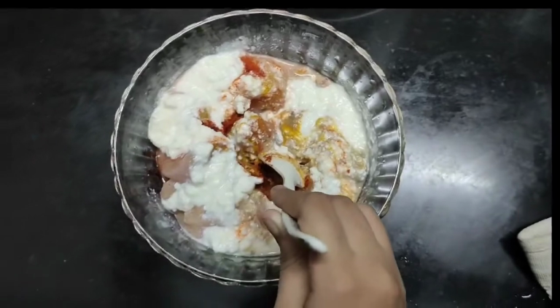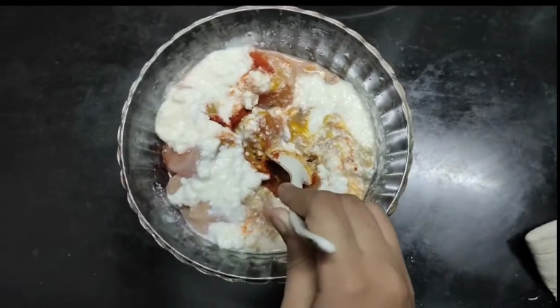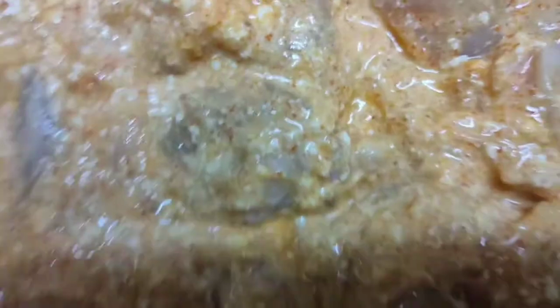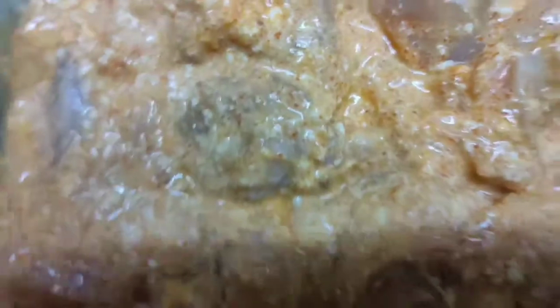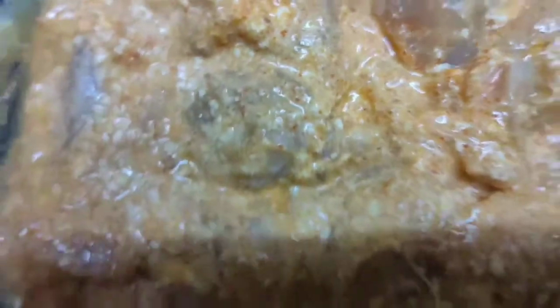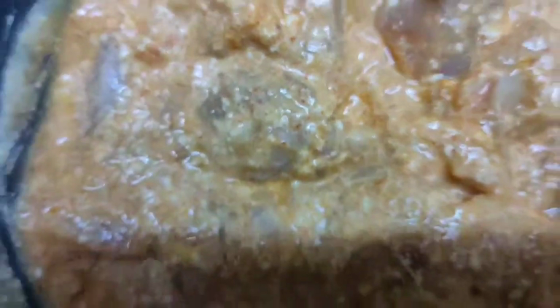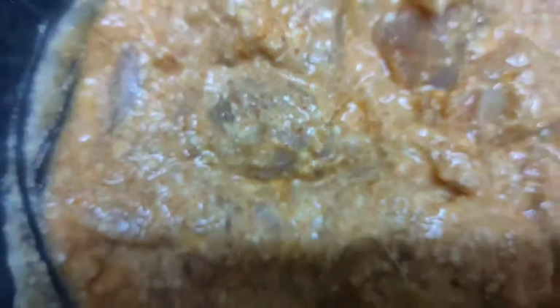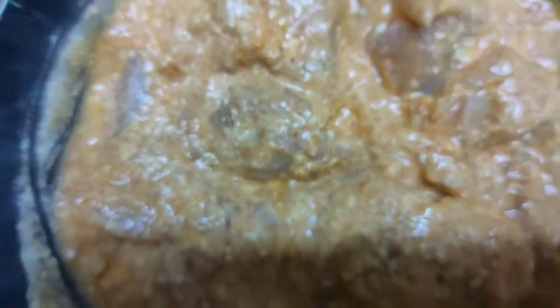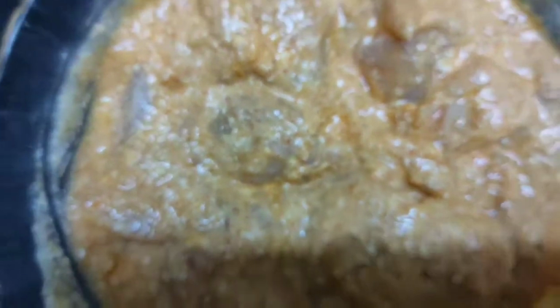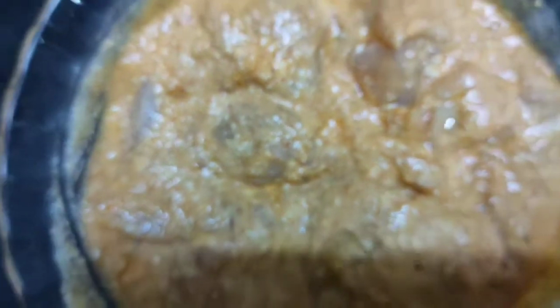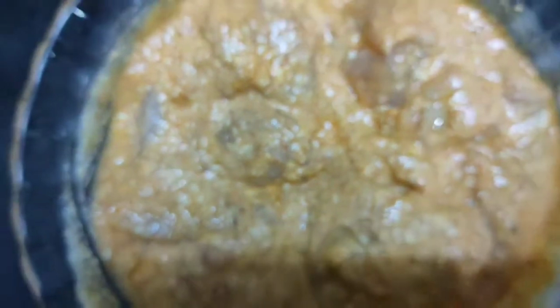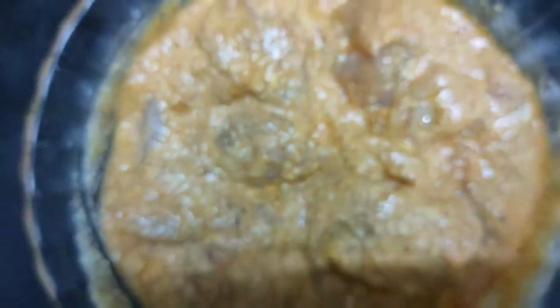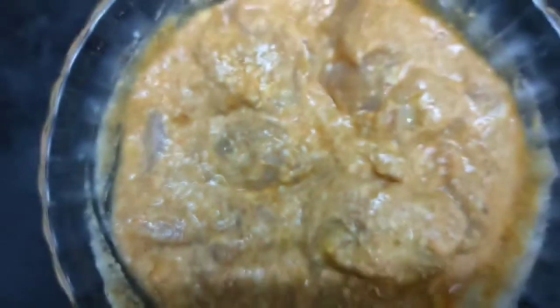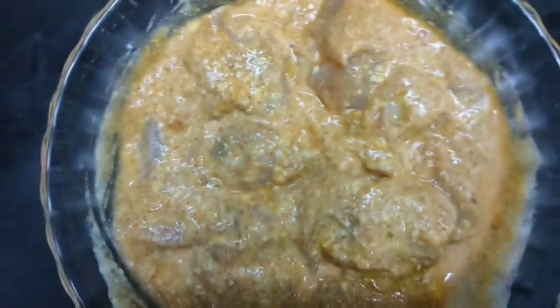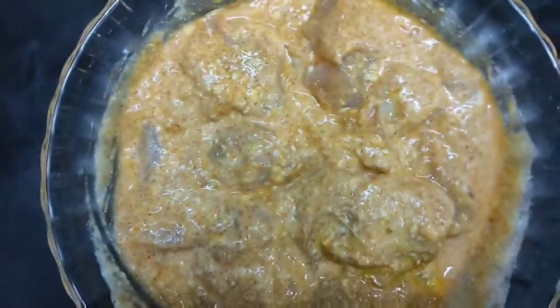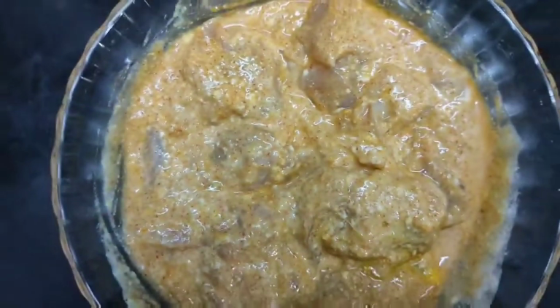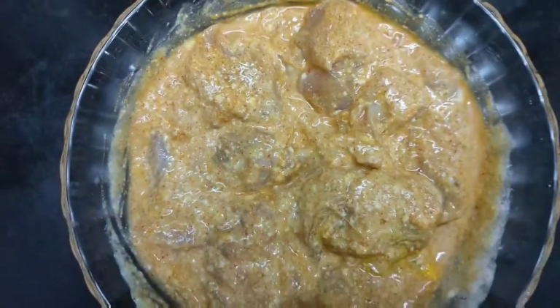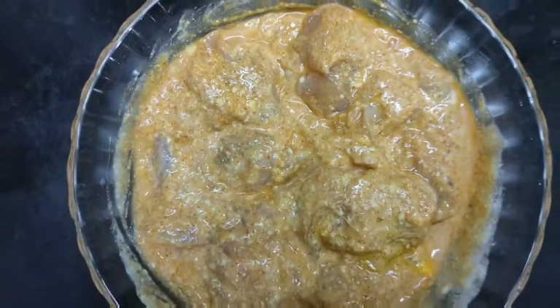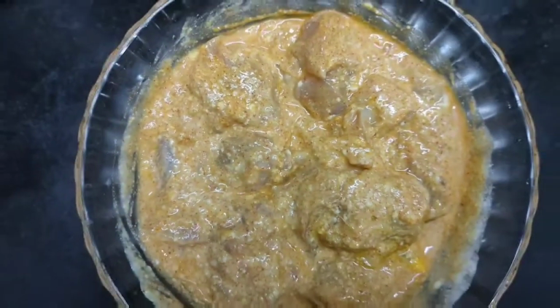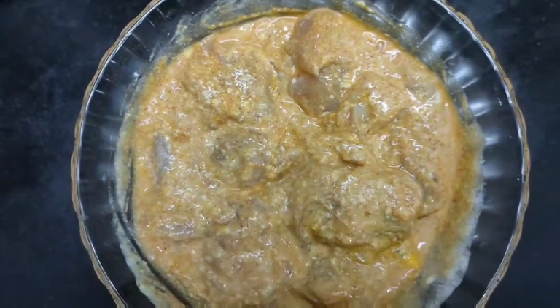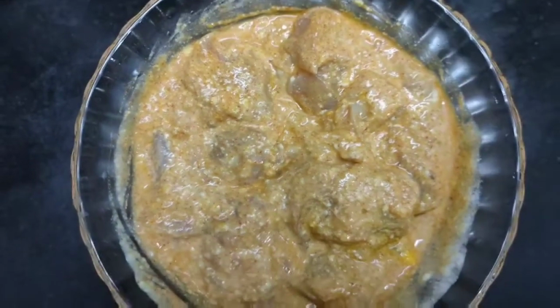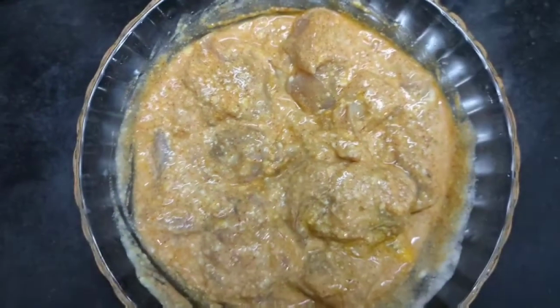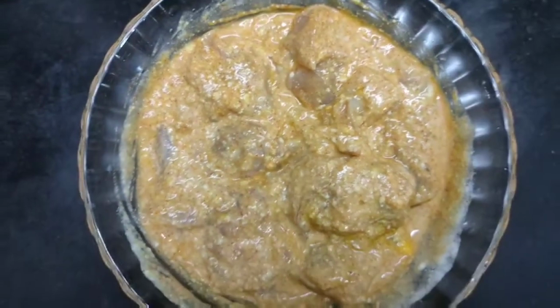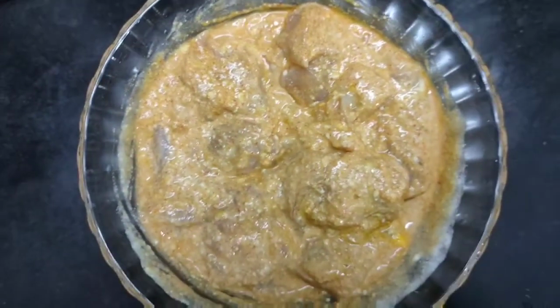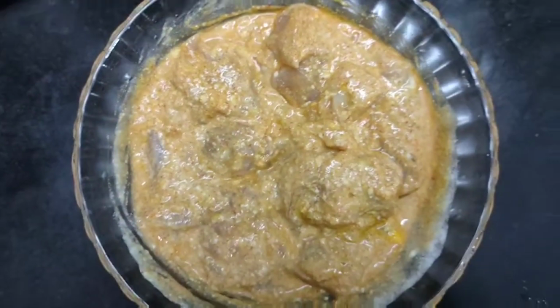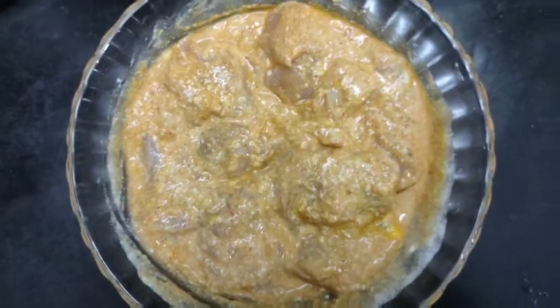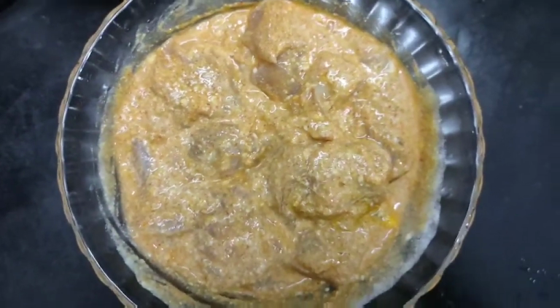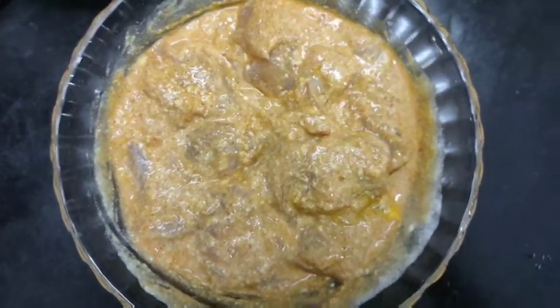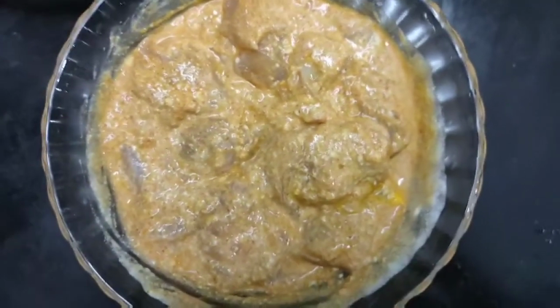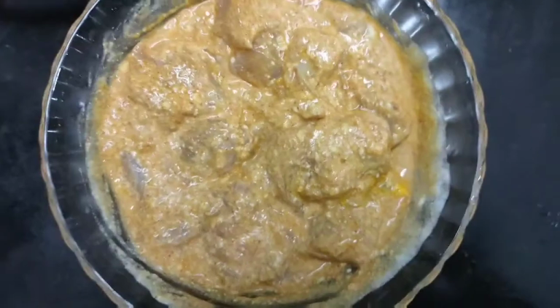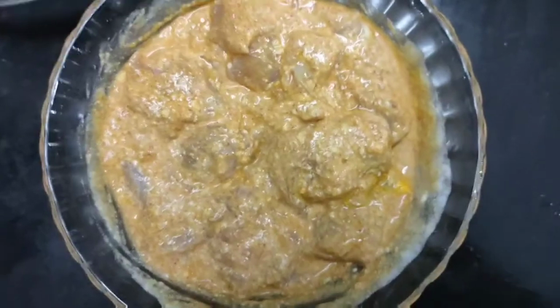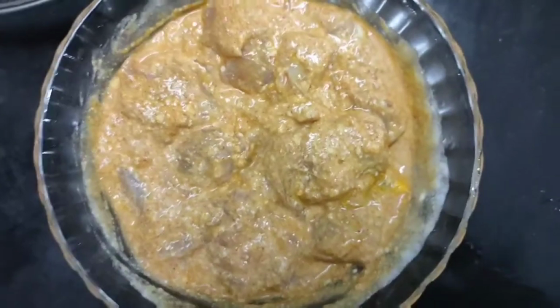This is how it looks. Now, let it marinate for one hour.